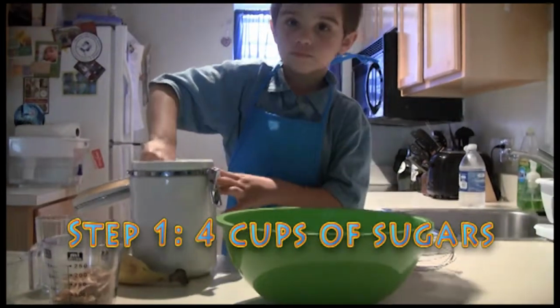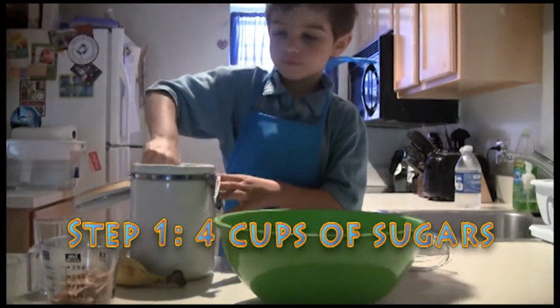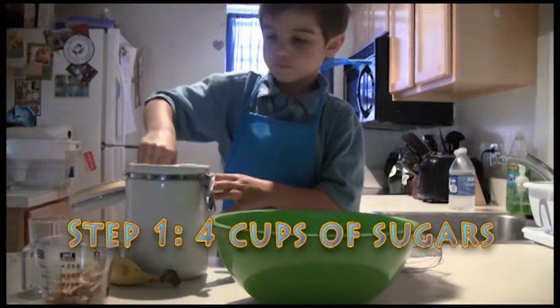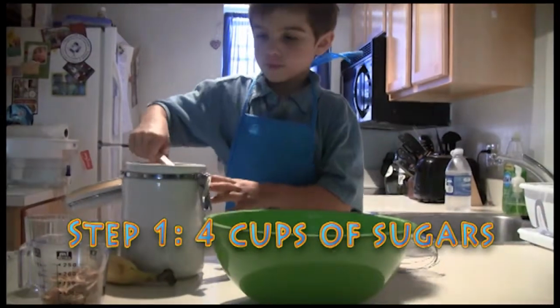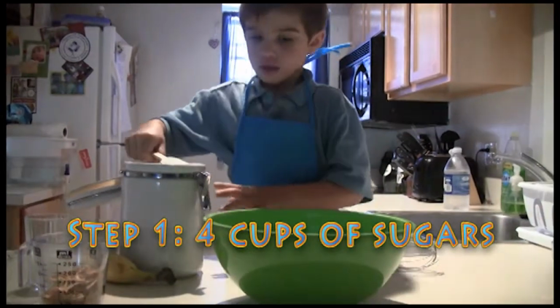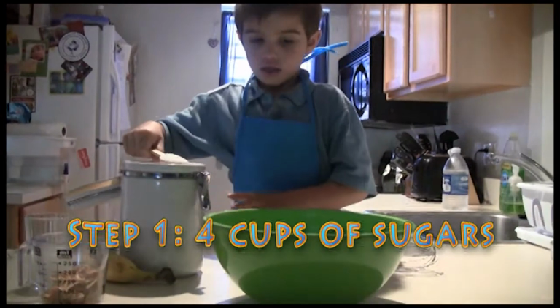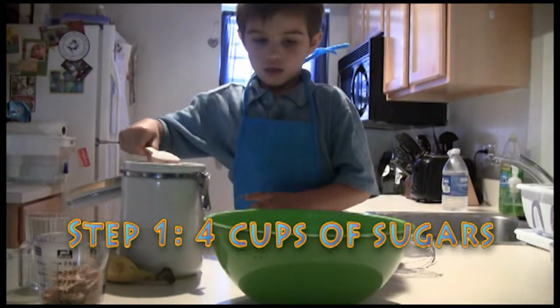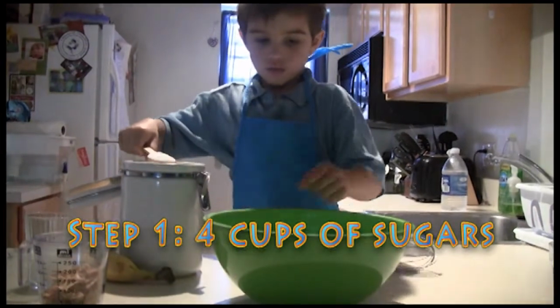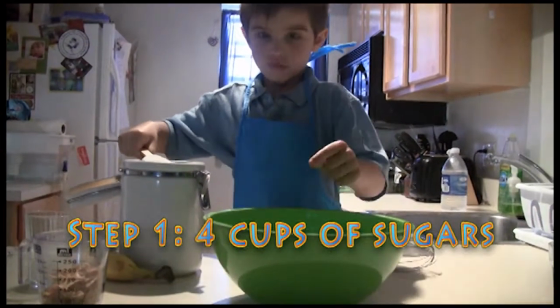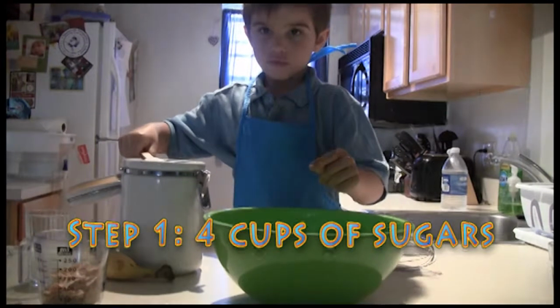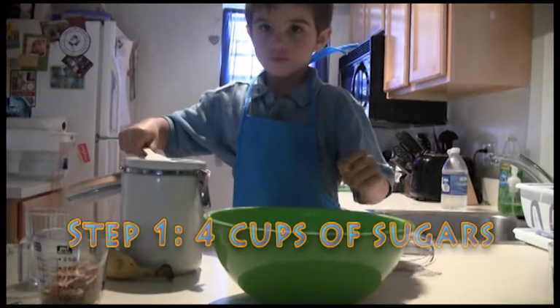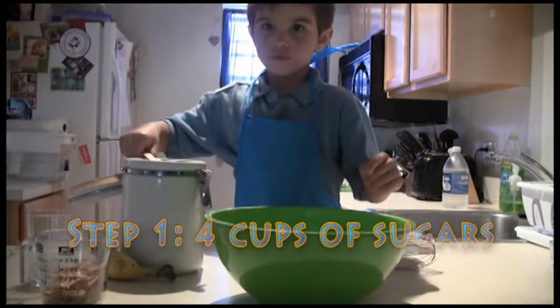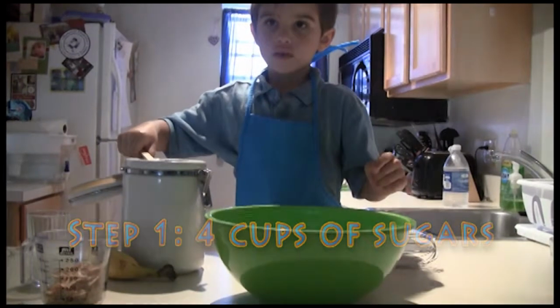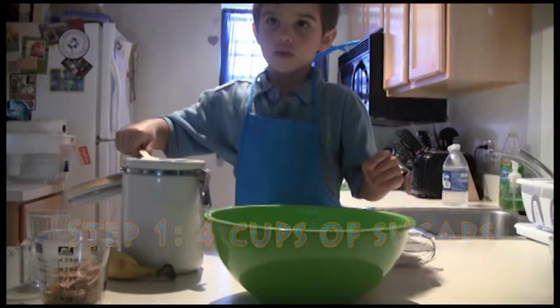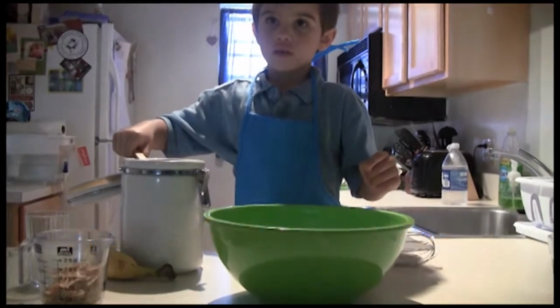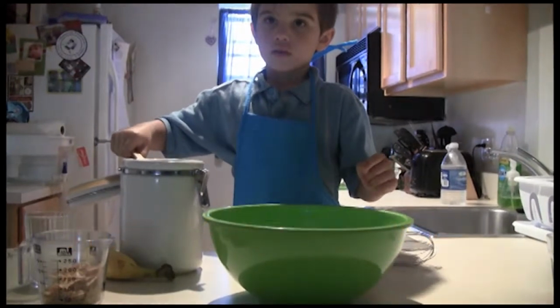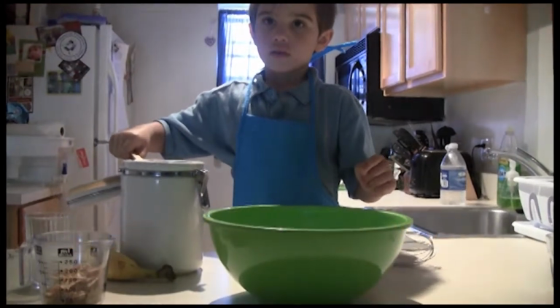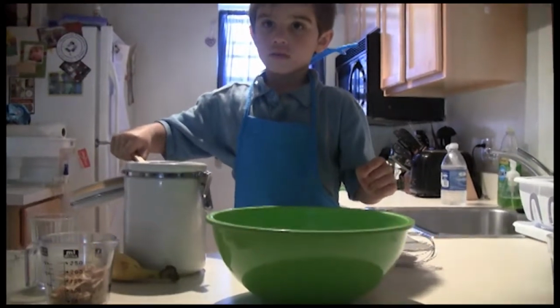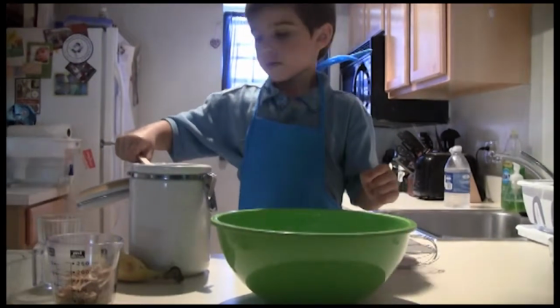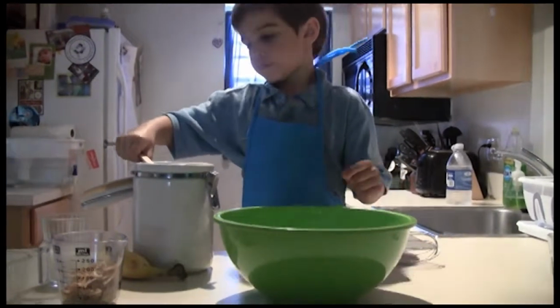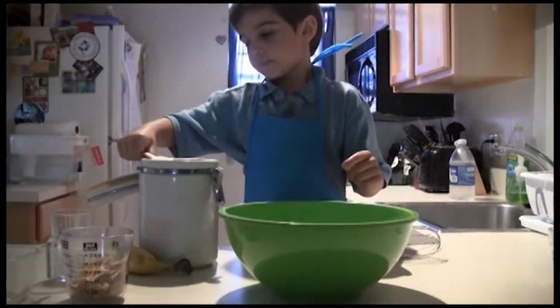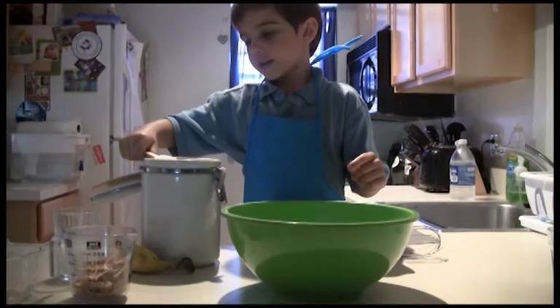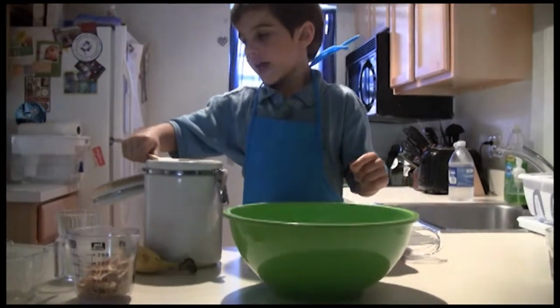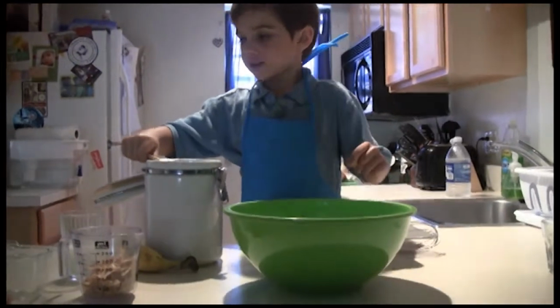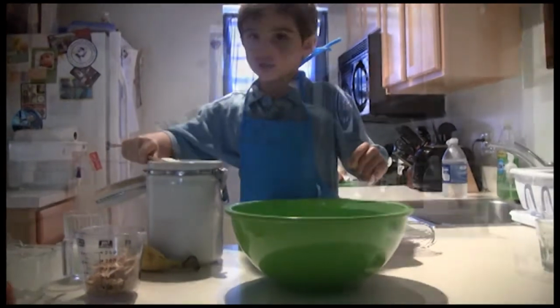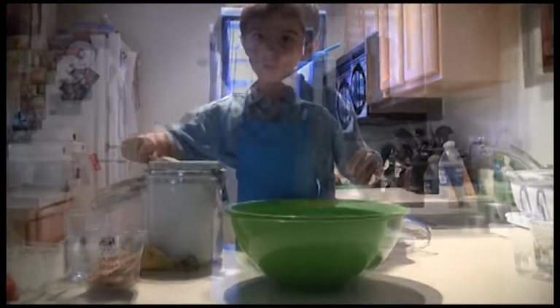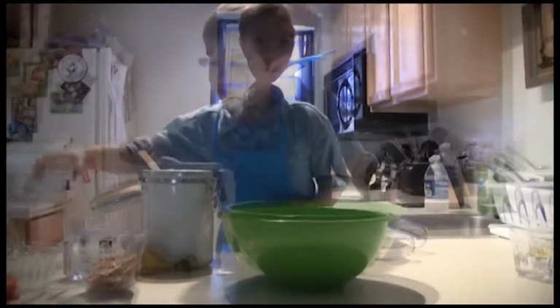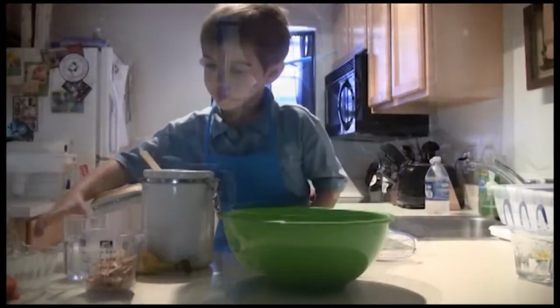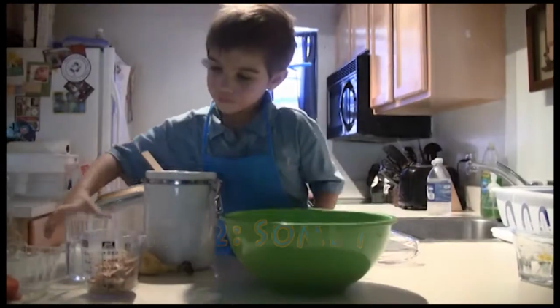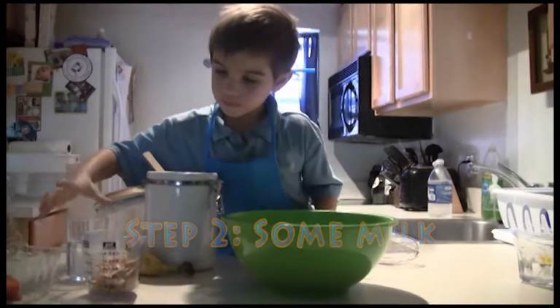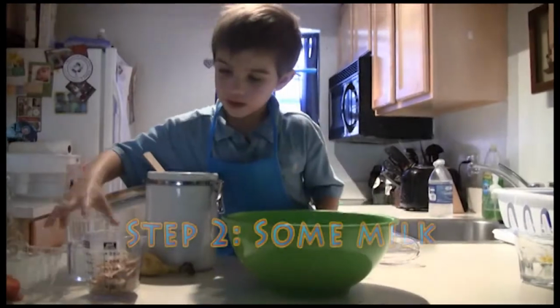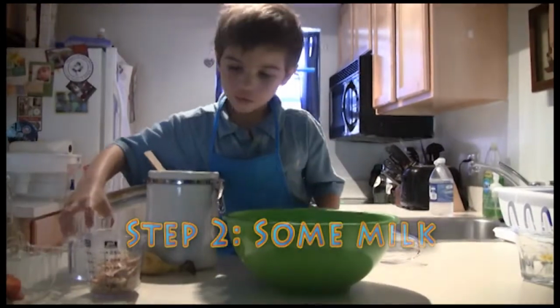Okay, and what are we making? What is this again? Banana soup.